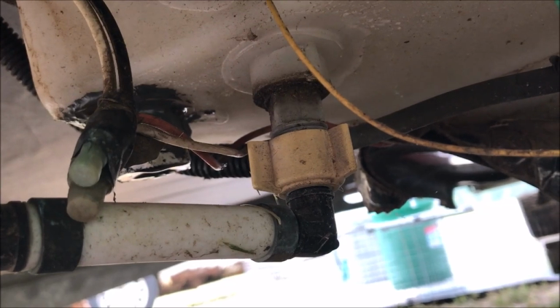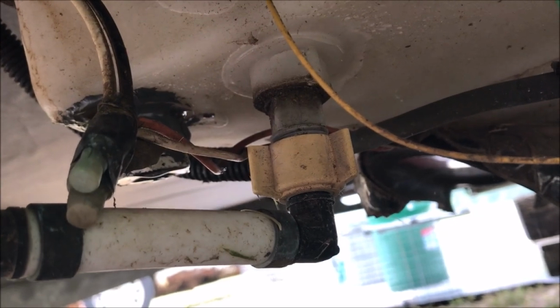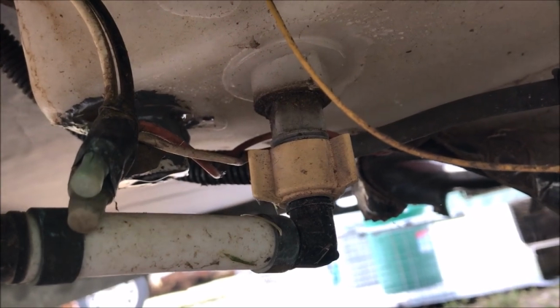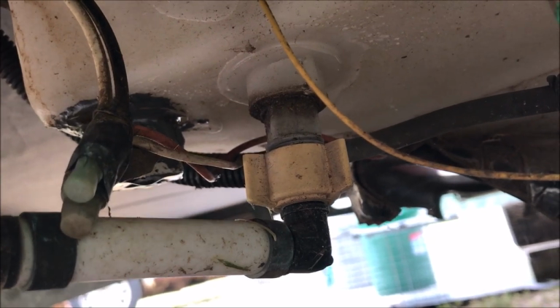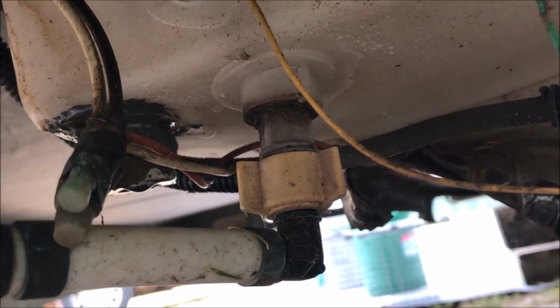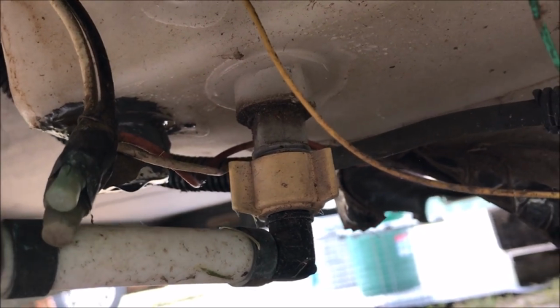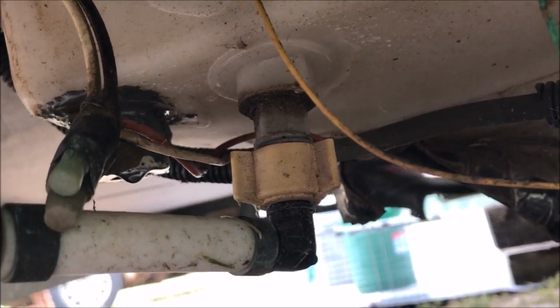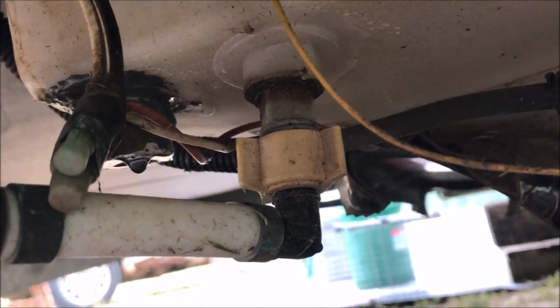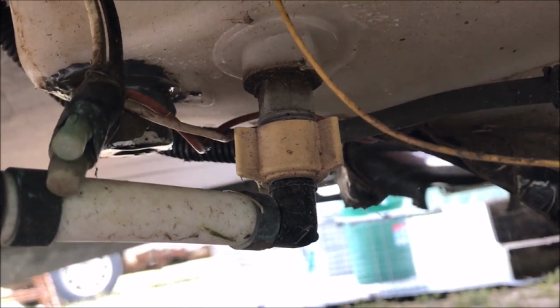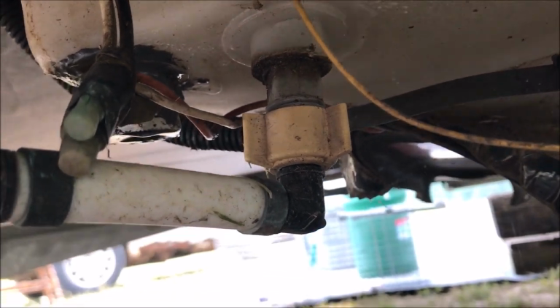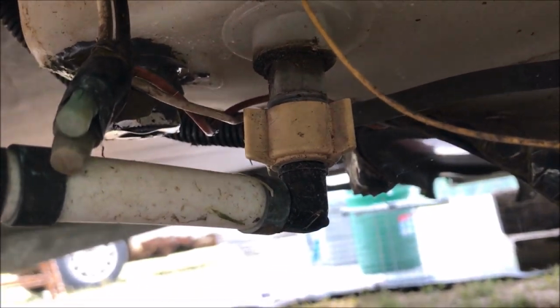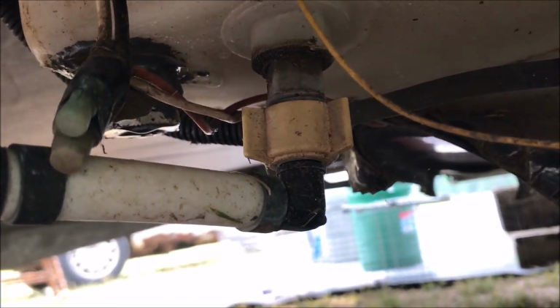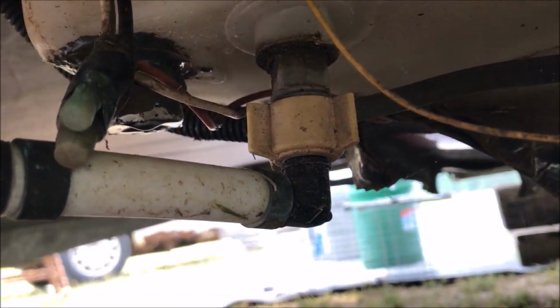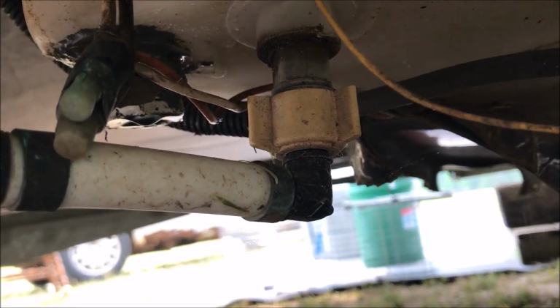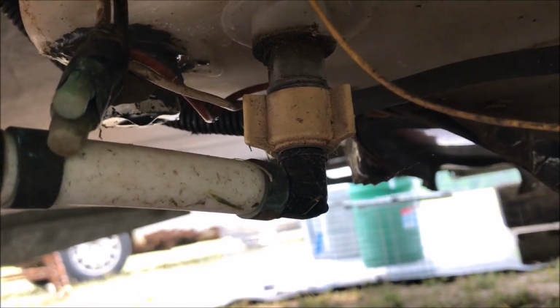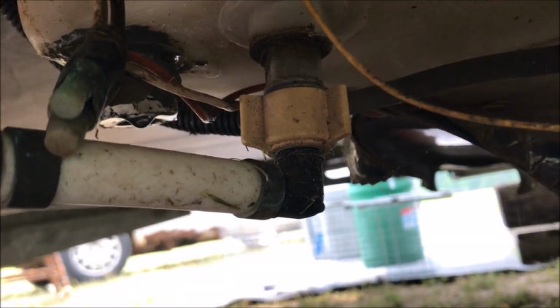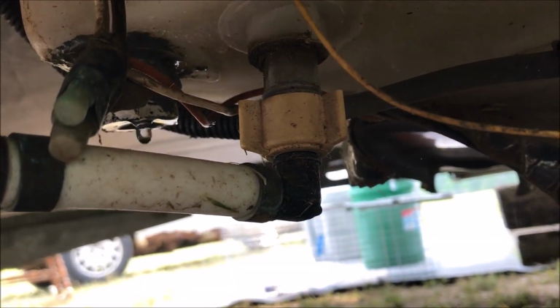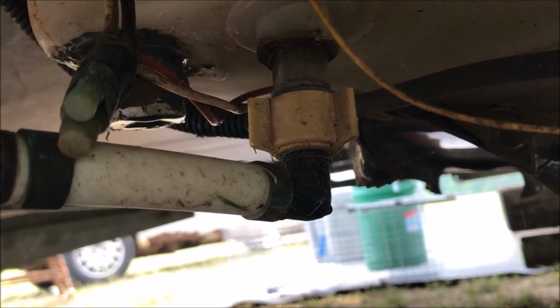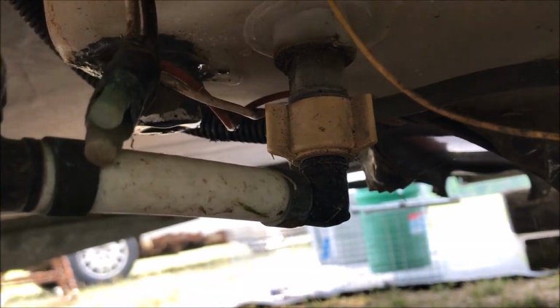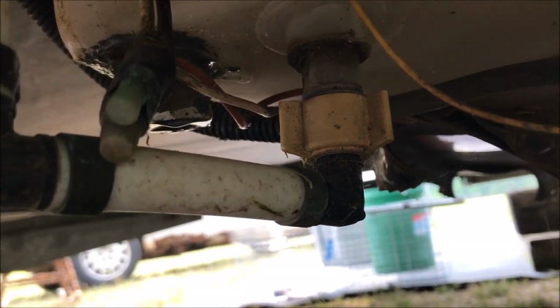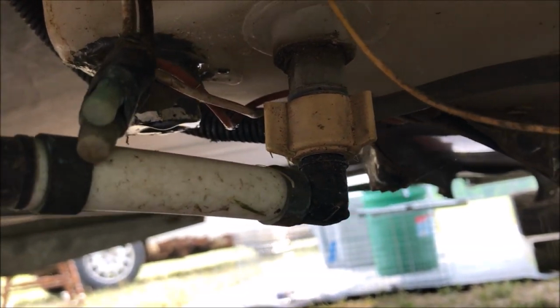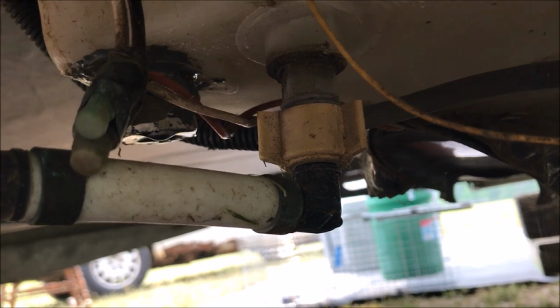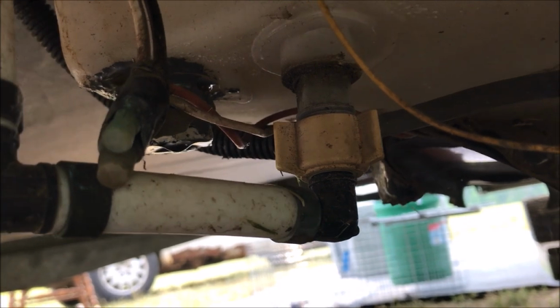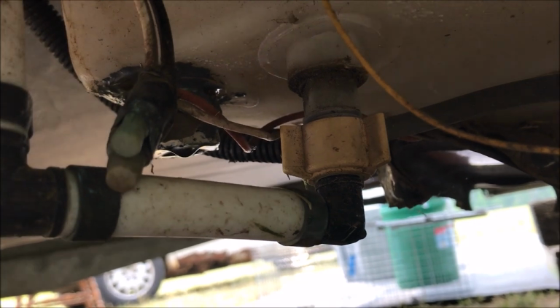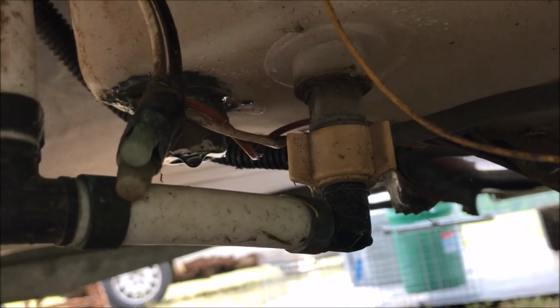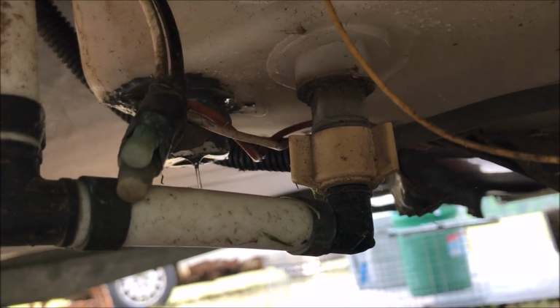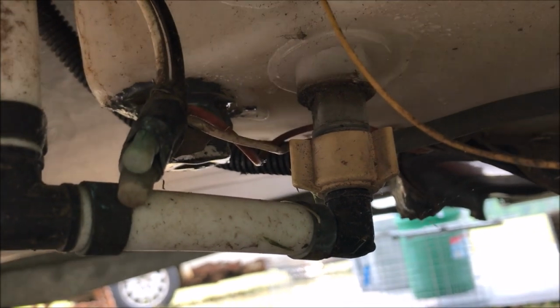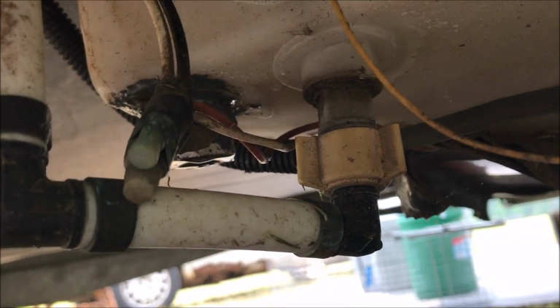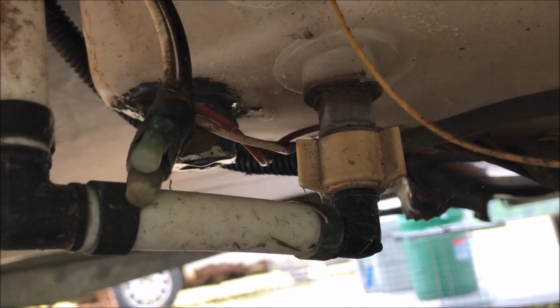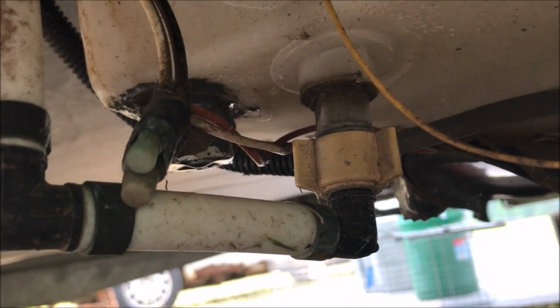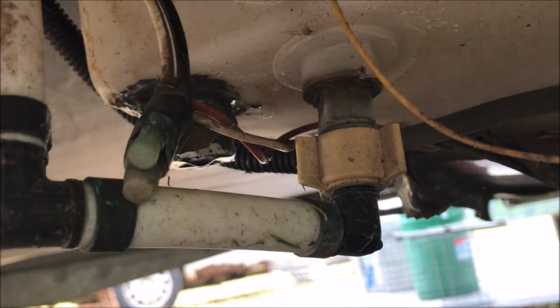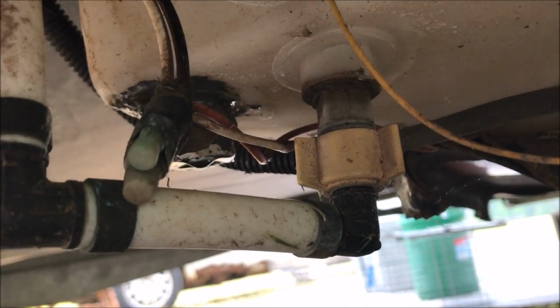This Old Guy DIY video has to do with attempting to repair a leak in a water tank on a friend's RV. He has this travel trailer and you can see that it's leaking right here.